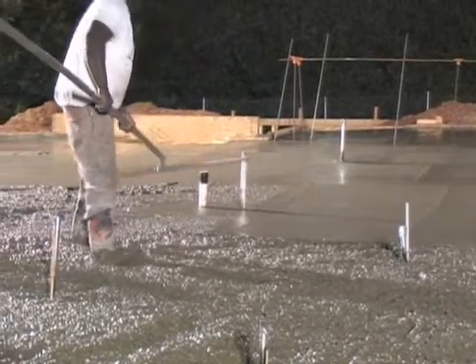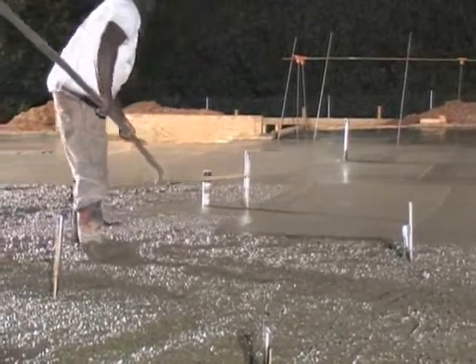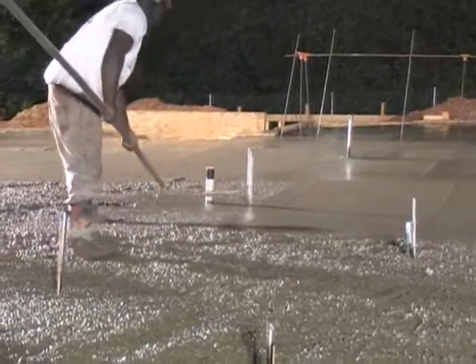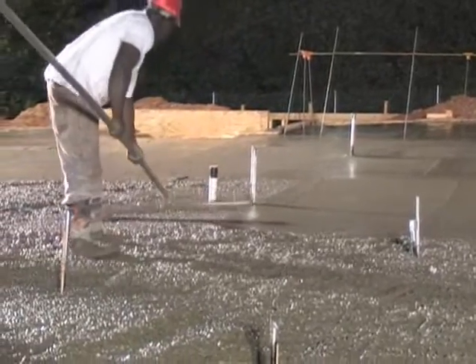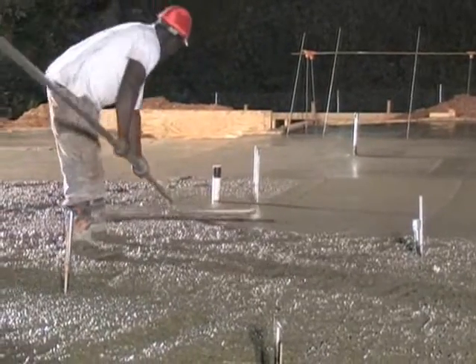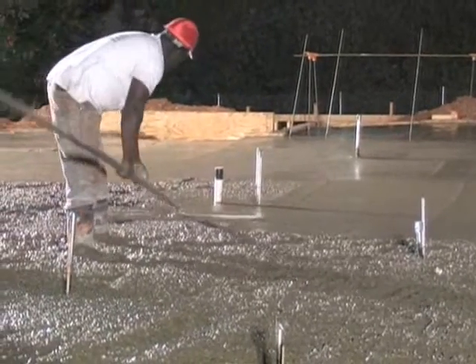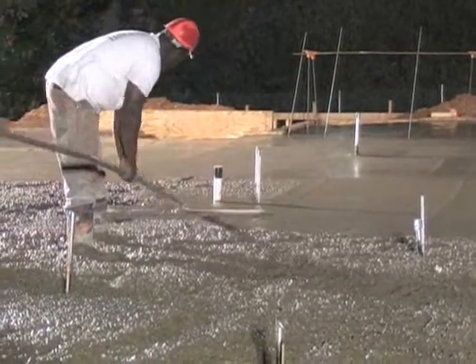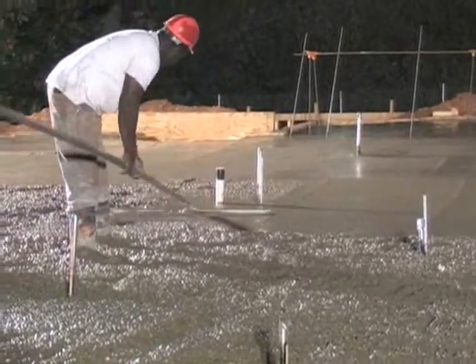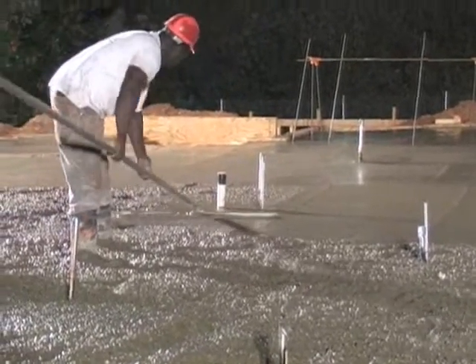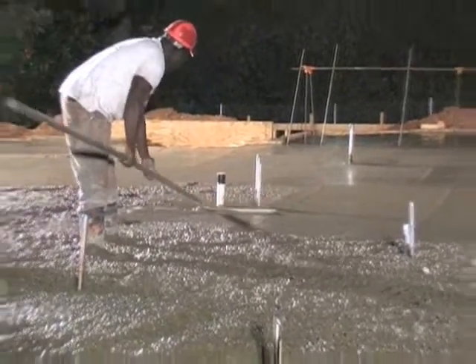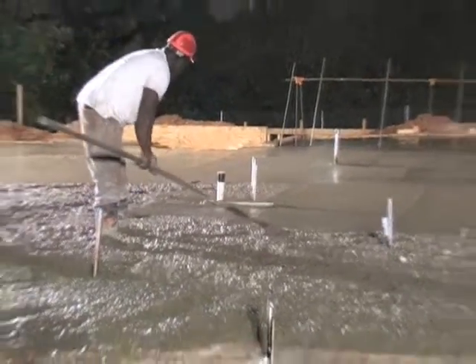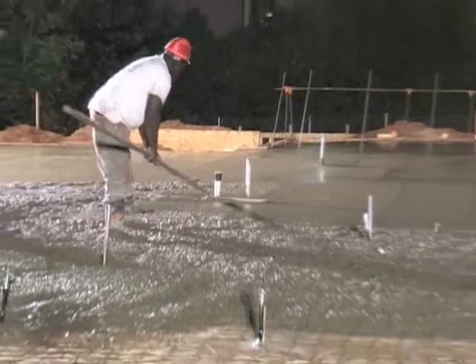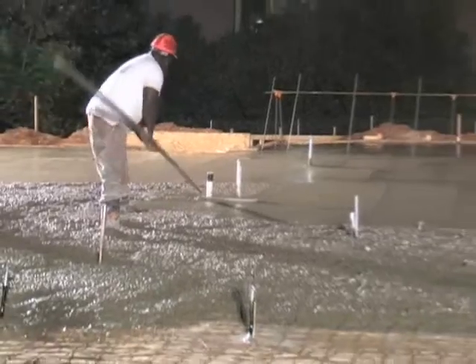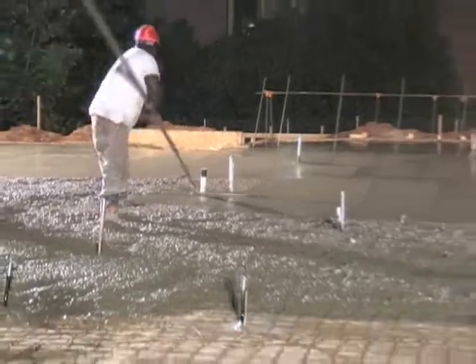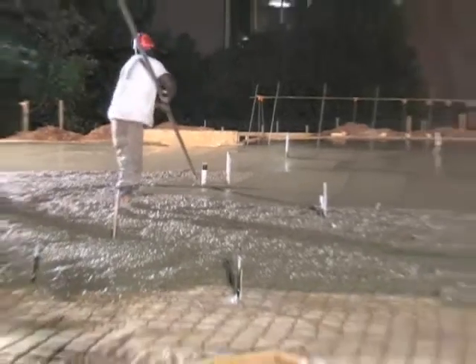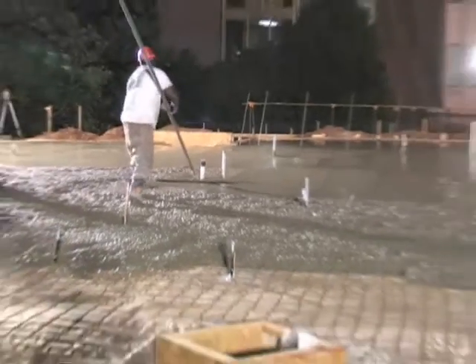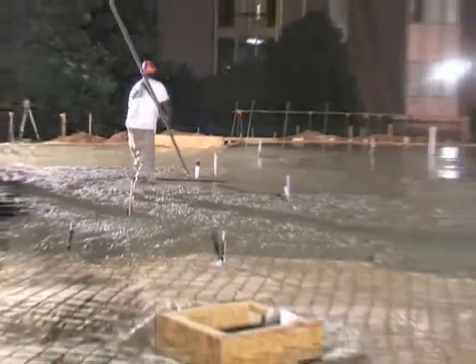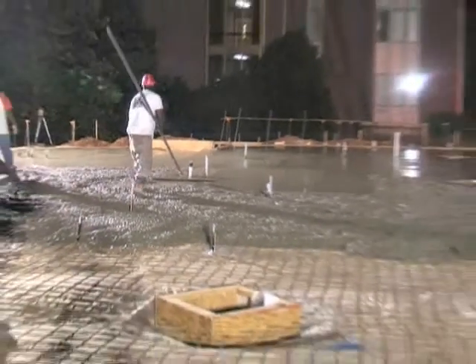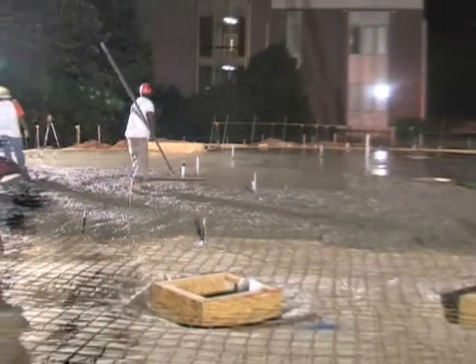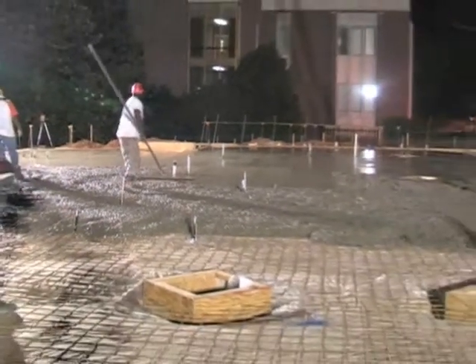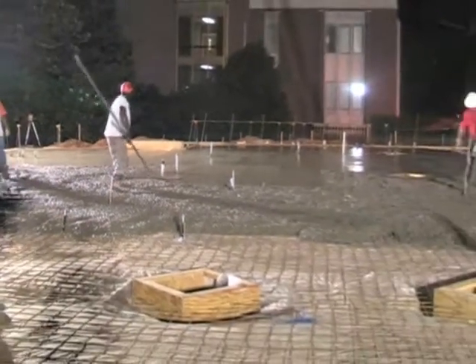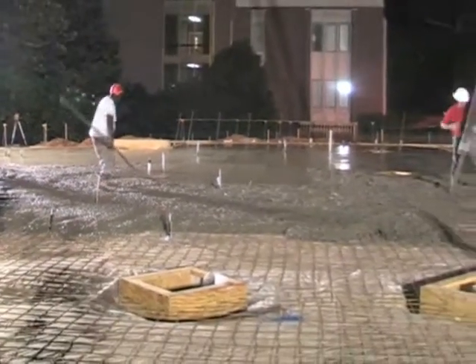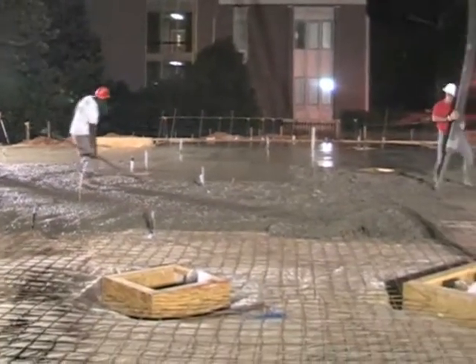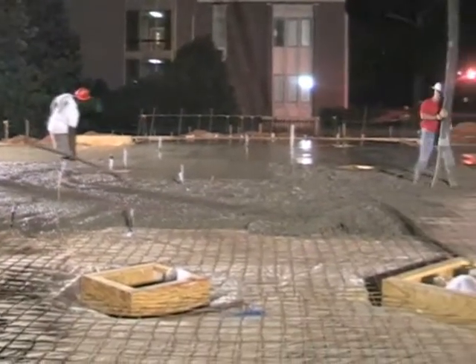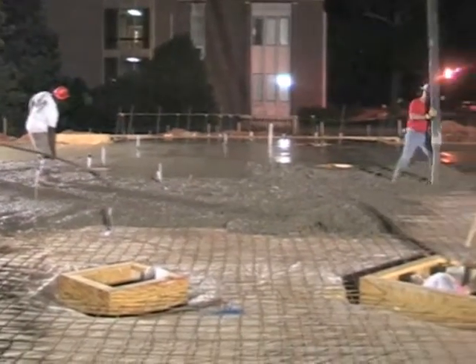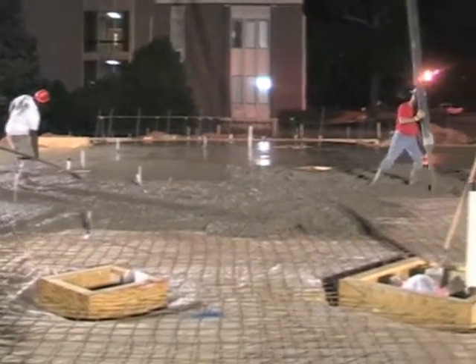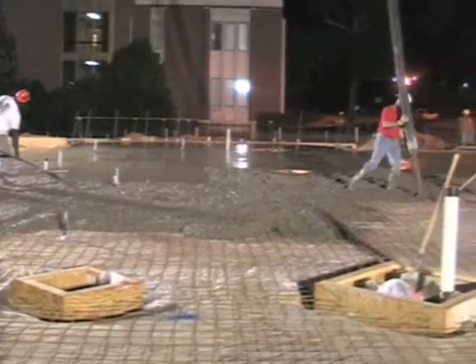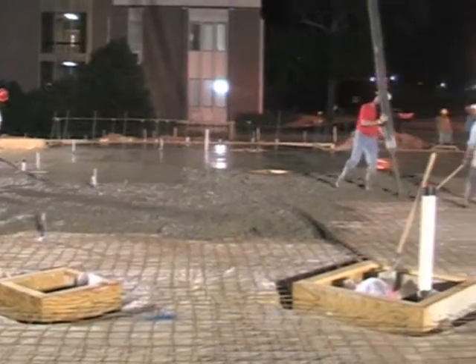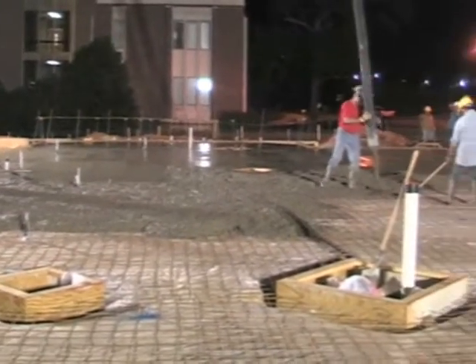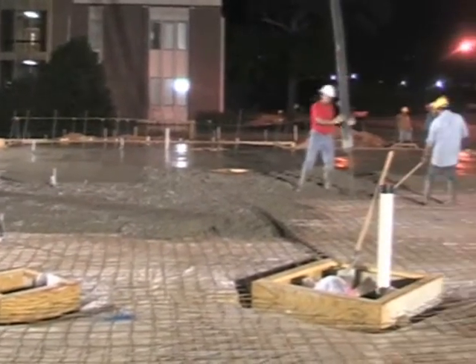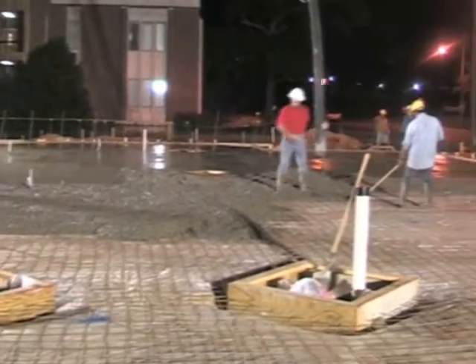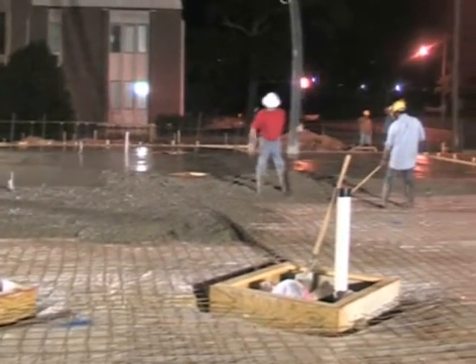Here they finish the concrete with a bull float as the other workers continue to pour the concrete. This is due to the heat.